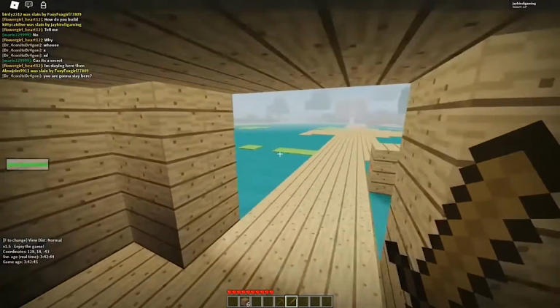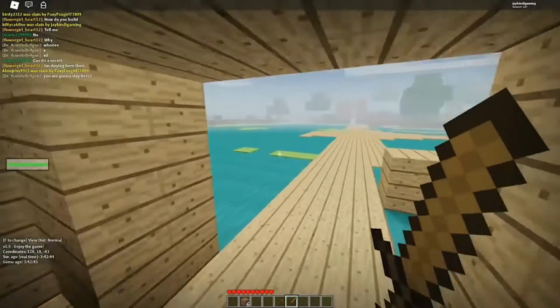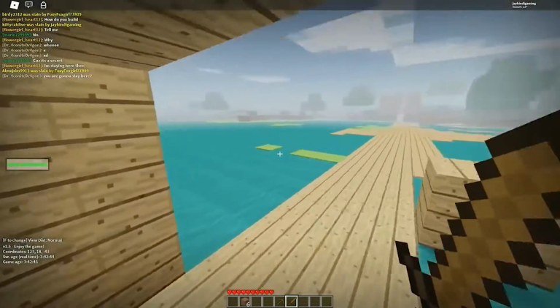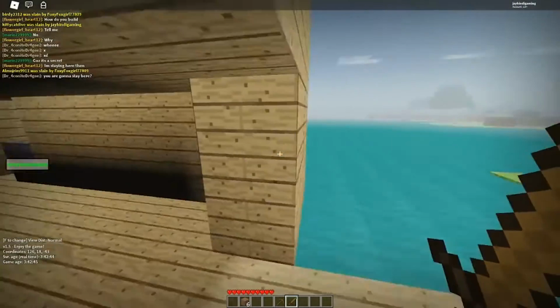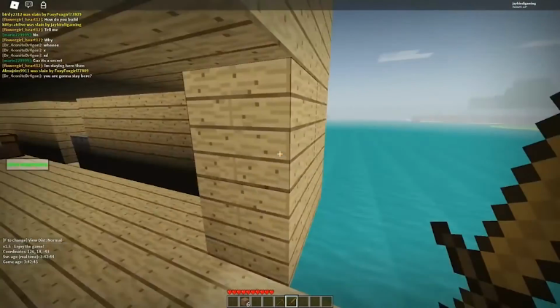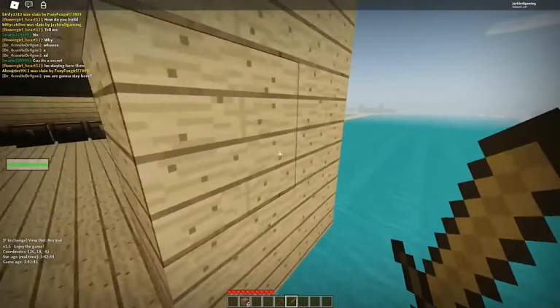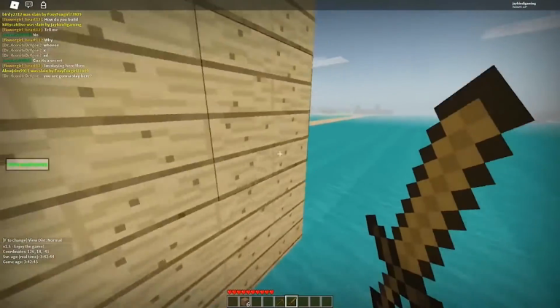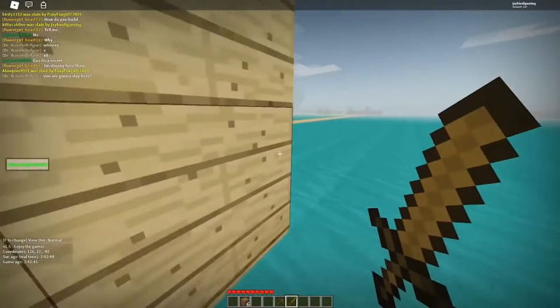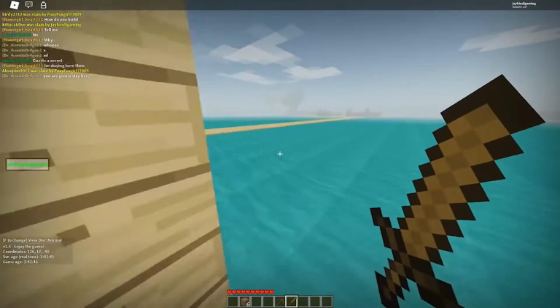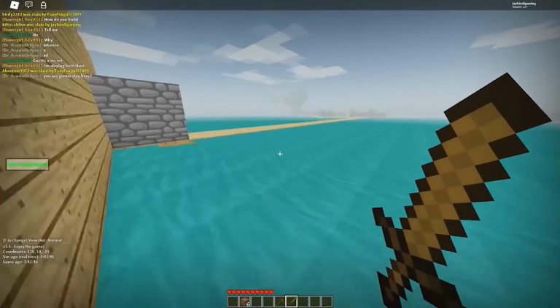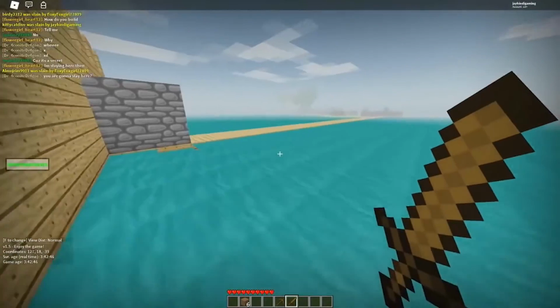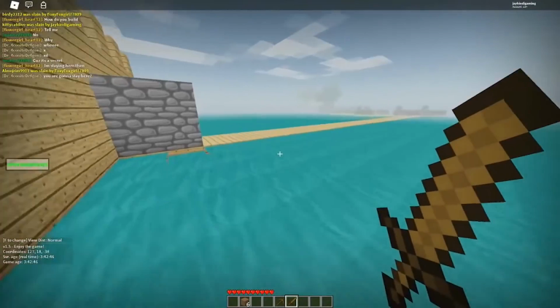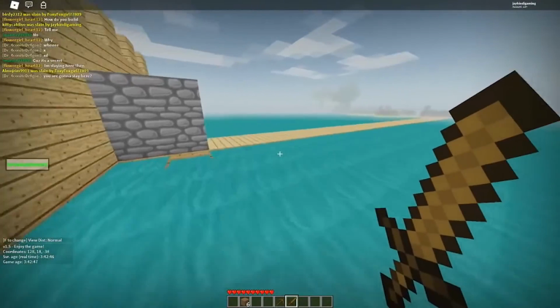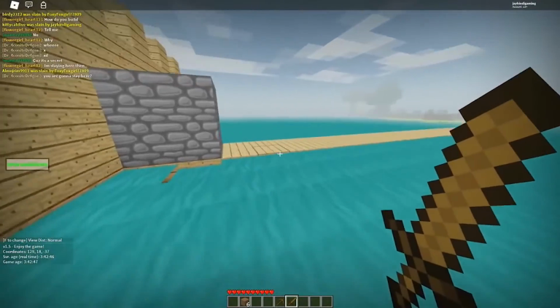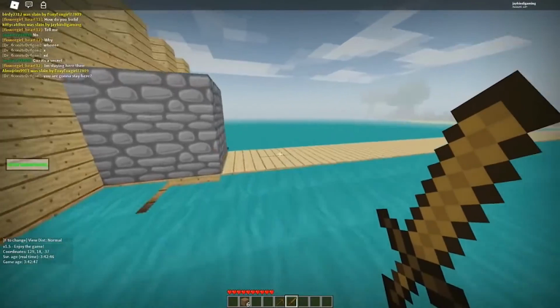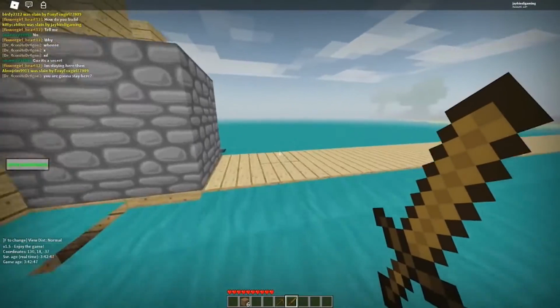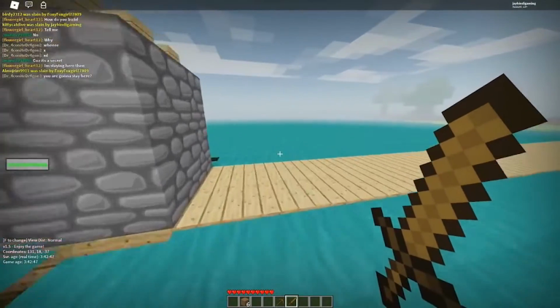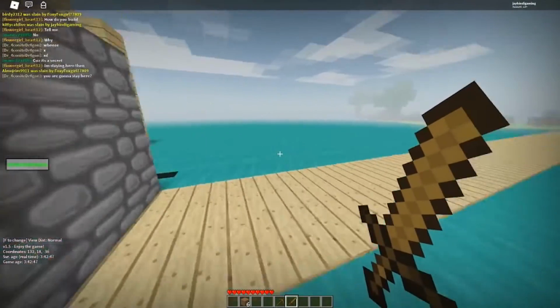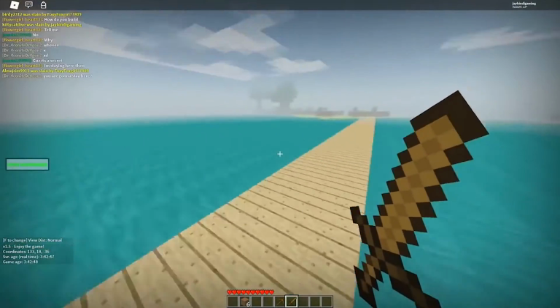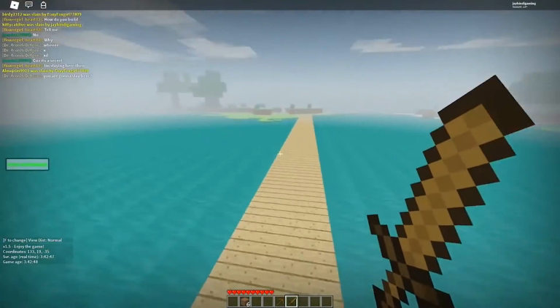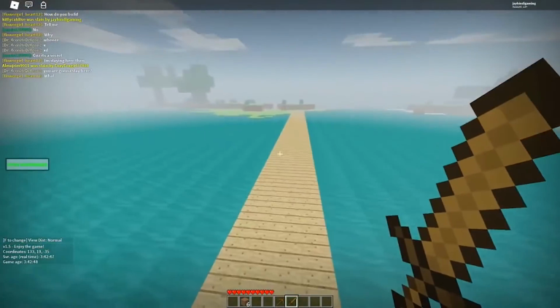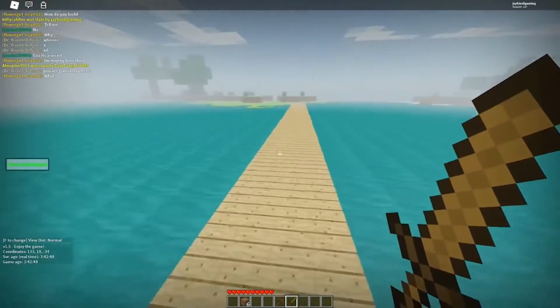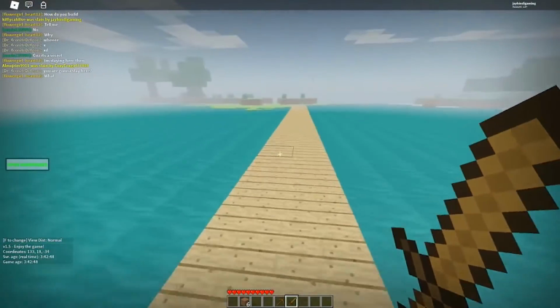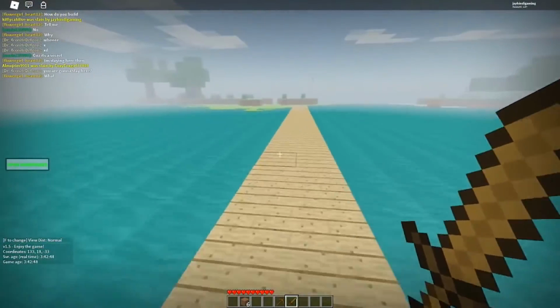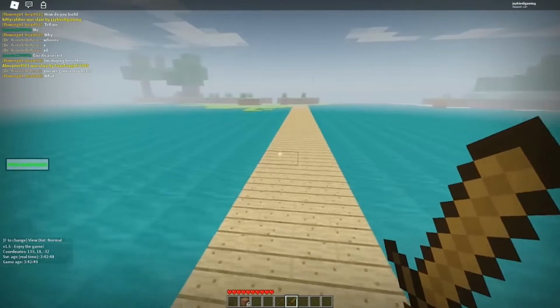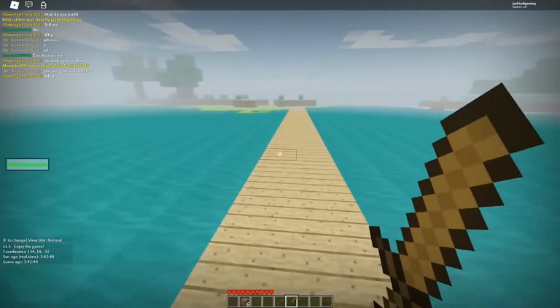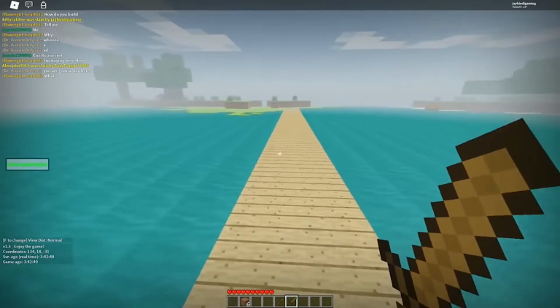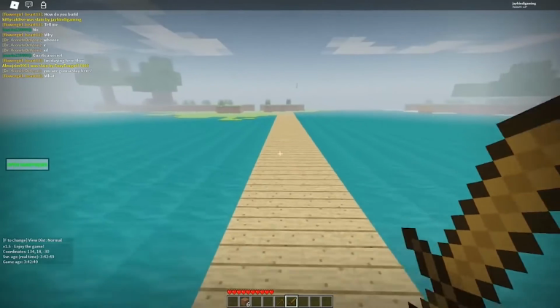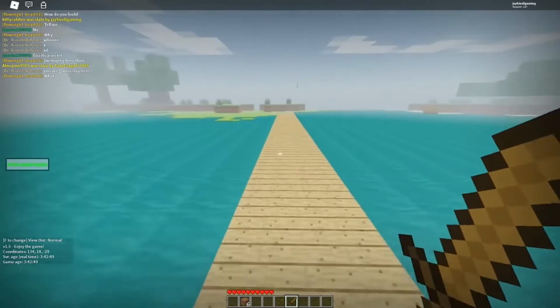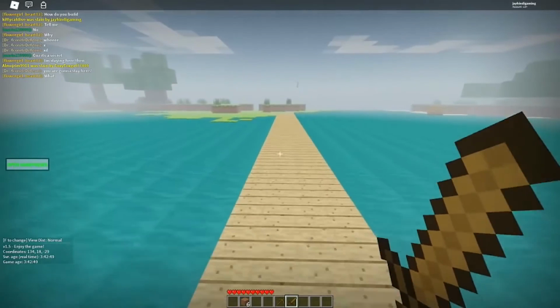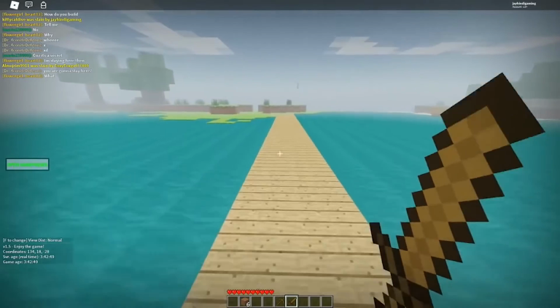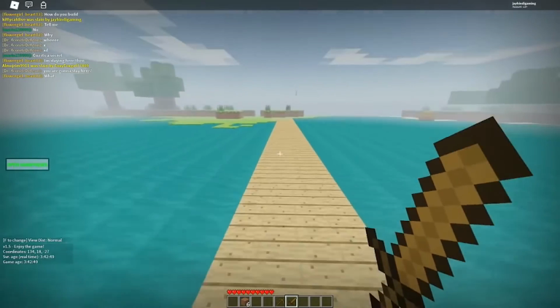It reminds us of another mind-blowing creation — a great Minecraft build made by Black Foster last year, inspired by many things. It's possible that it even outshines Minecraft's other creations.